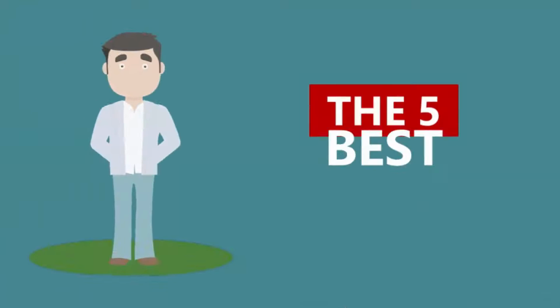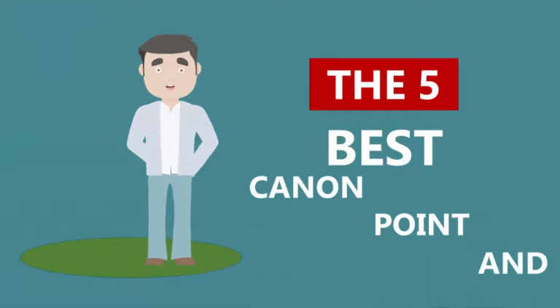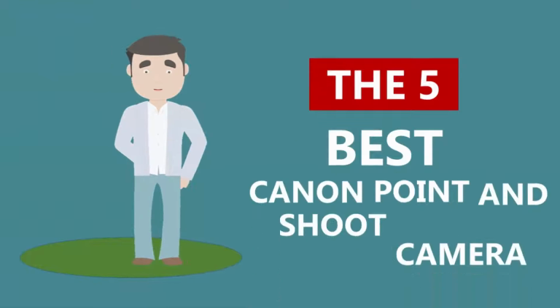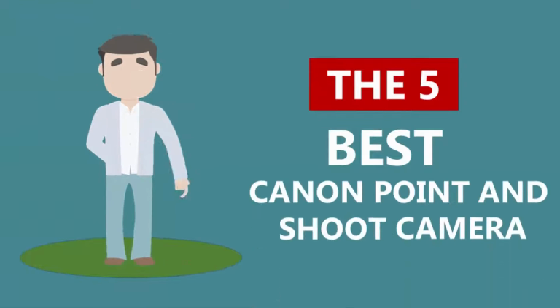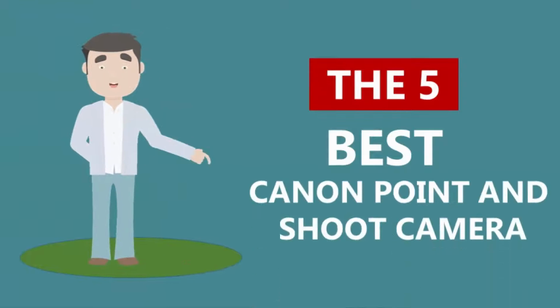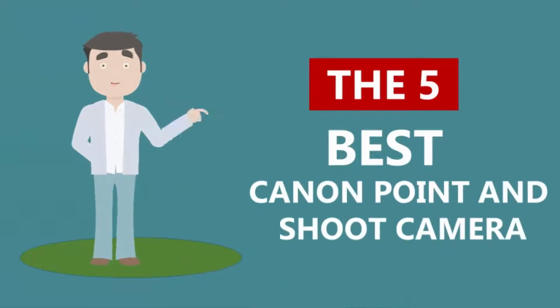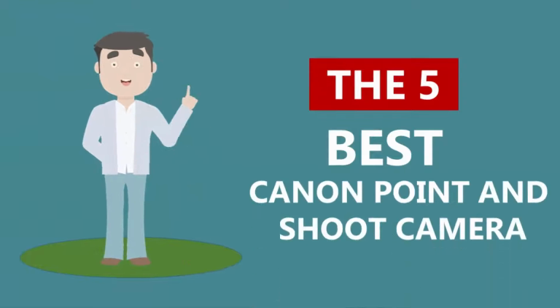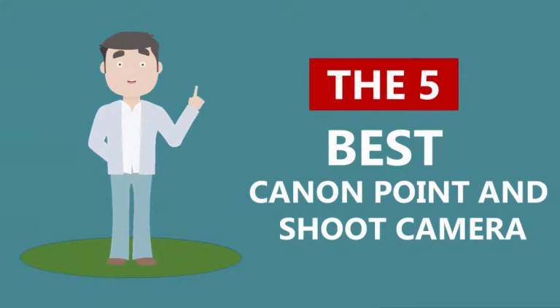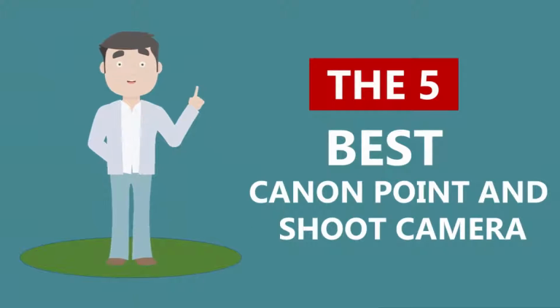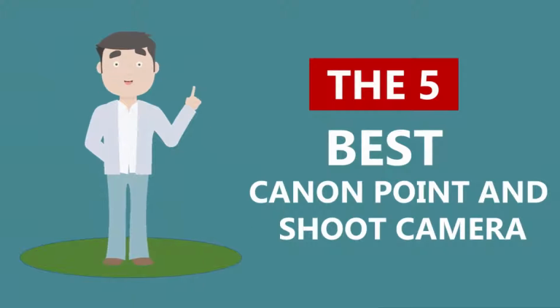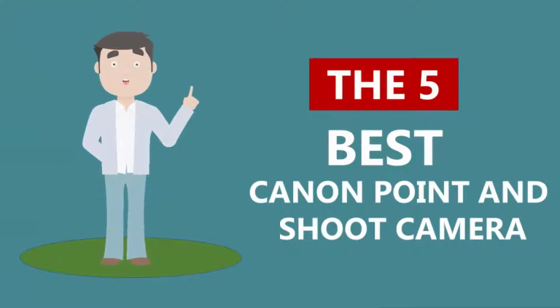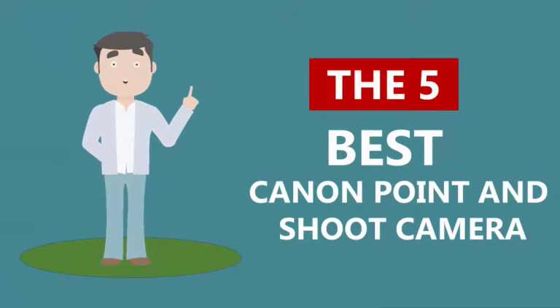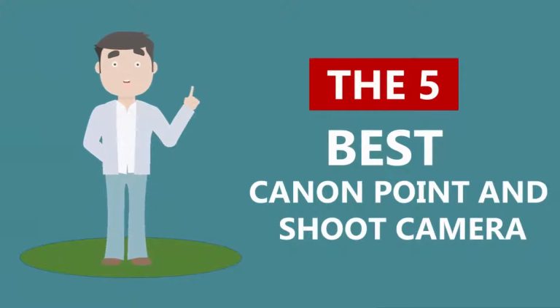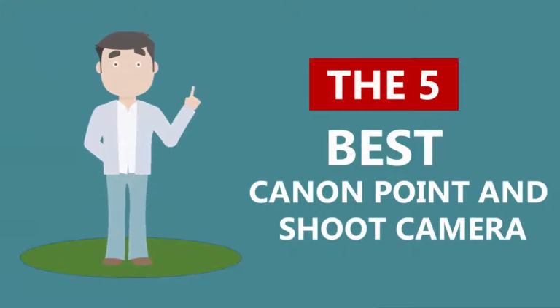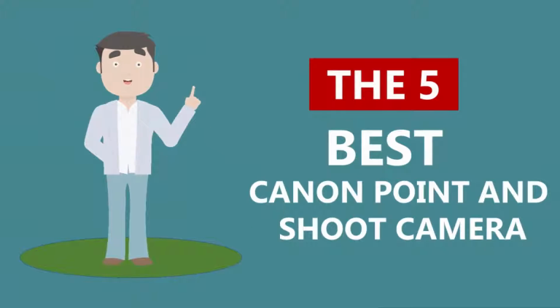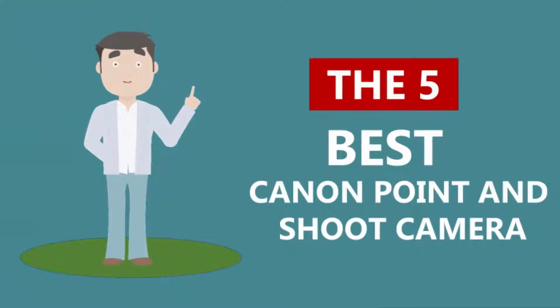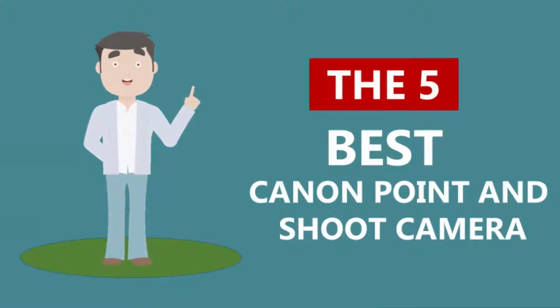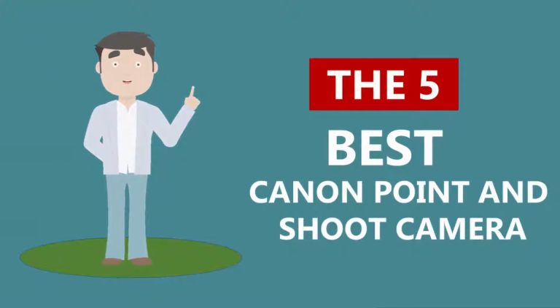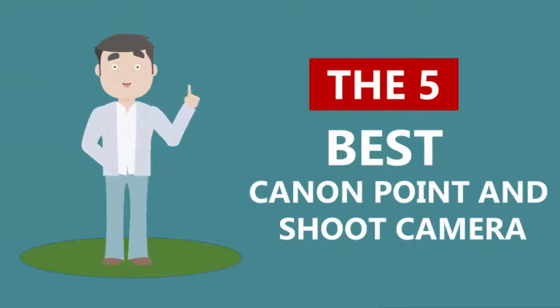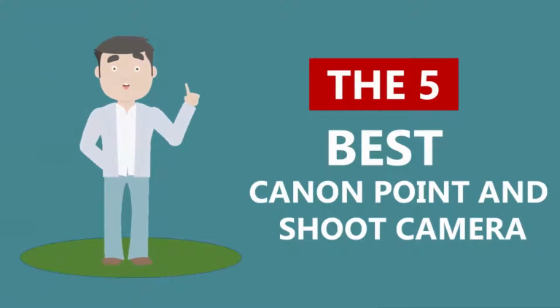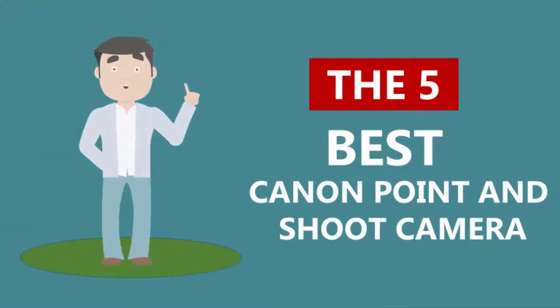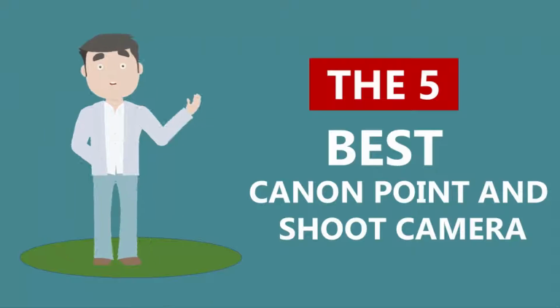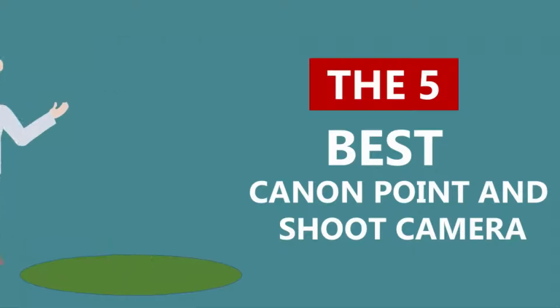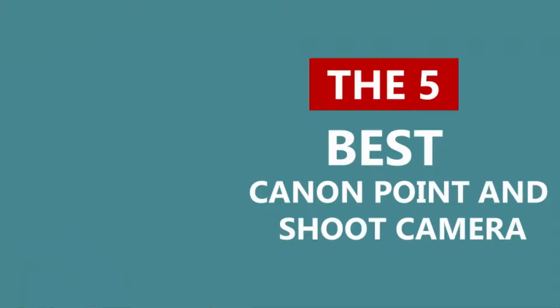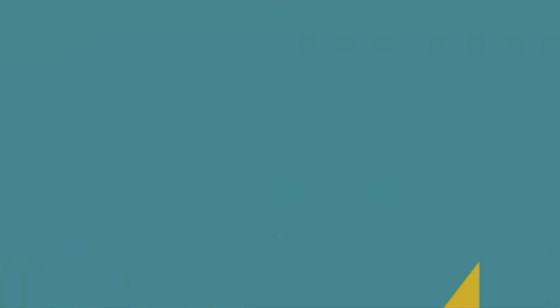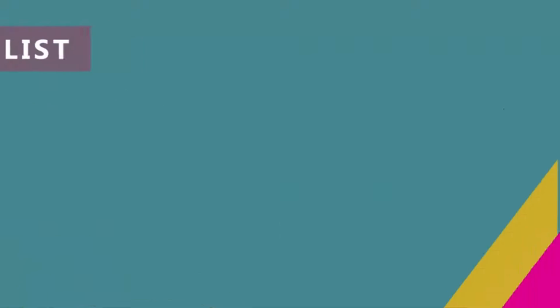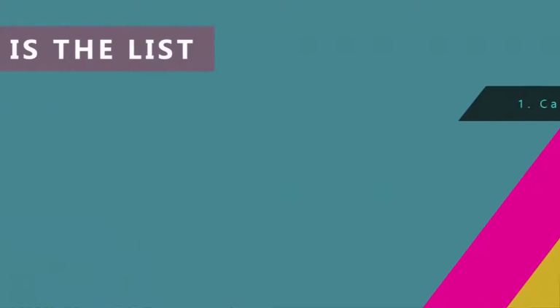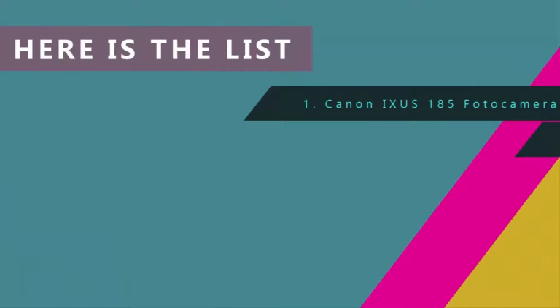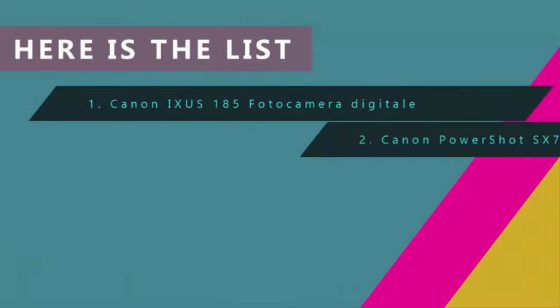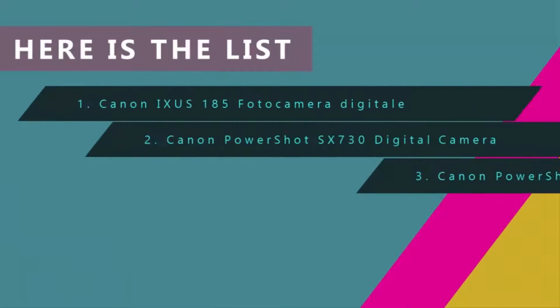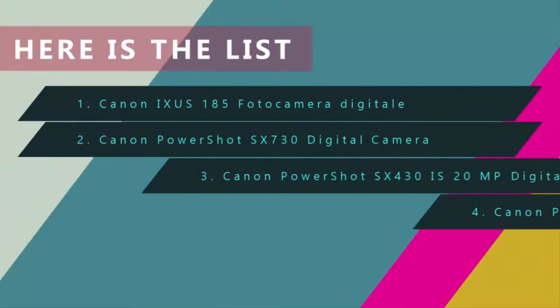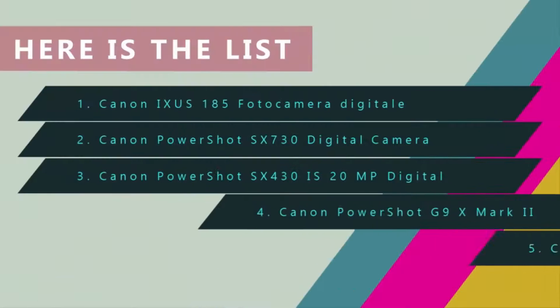Here we present the five best Canon point-and-shoot cameras. Let's get started with the list.